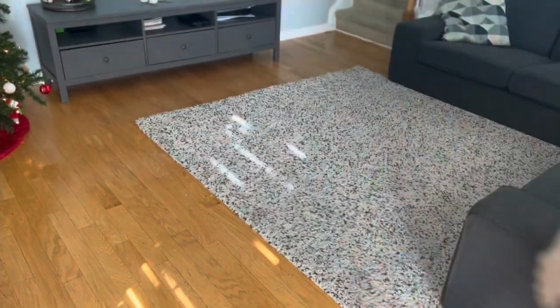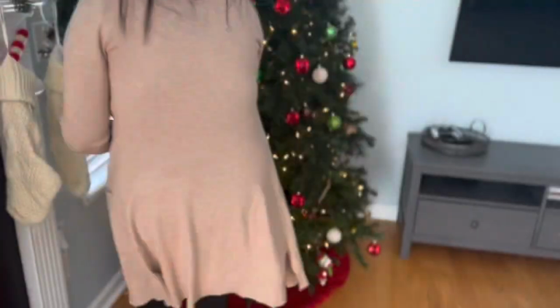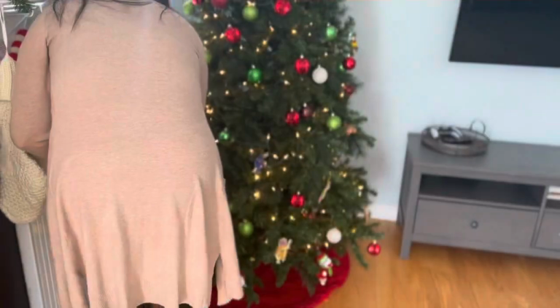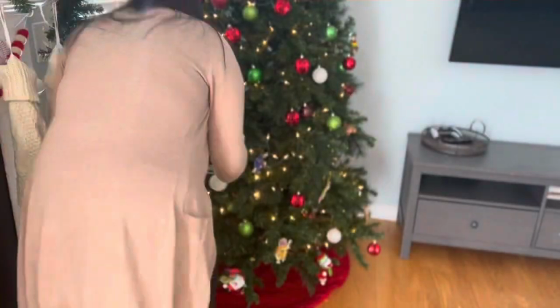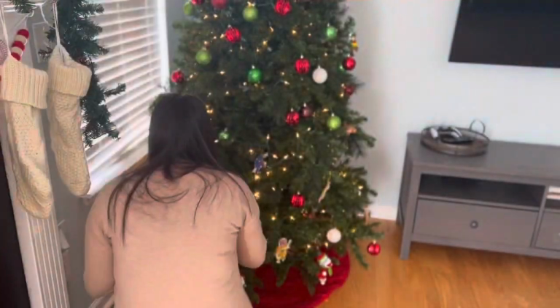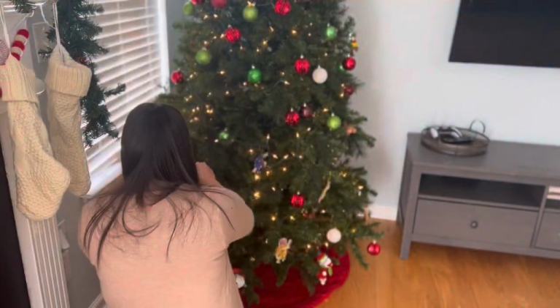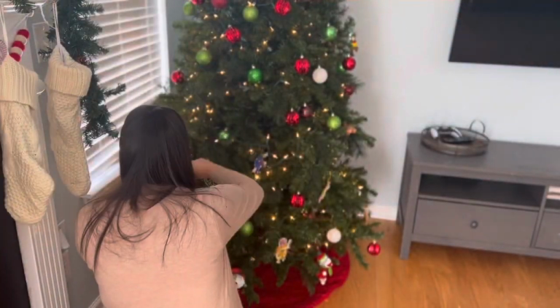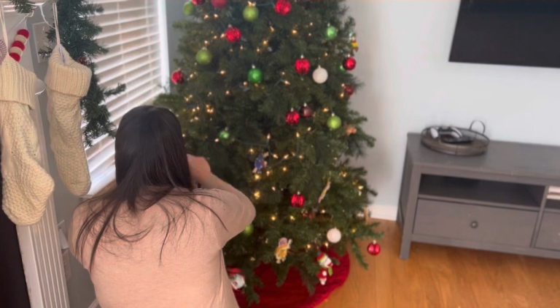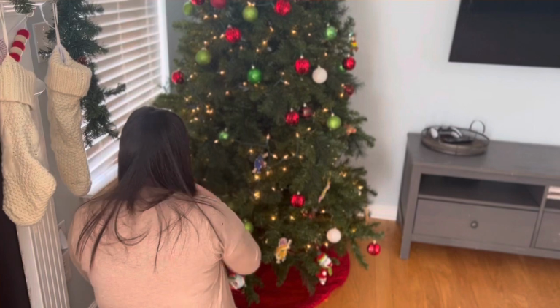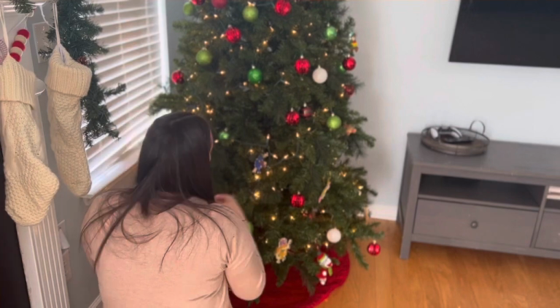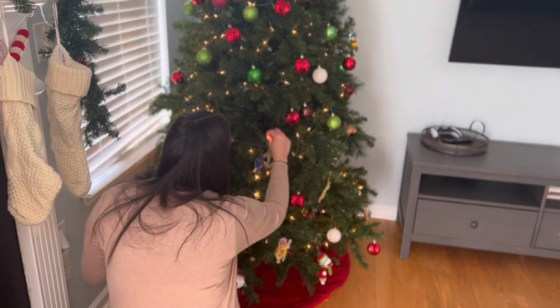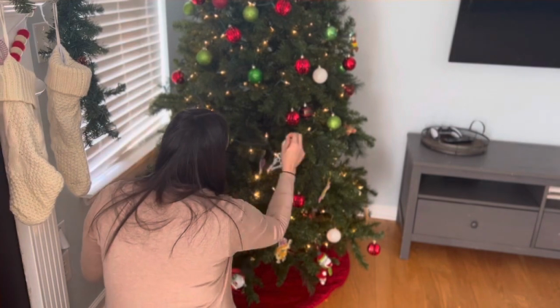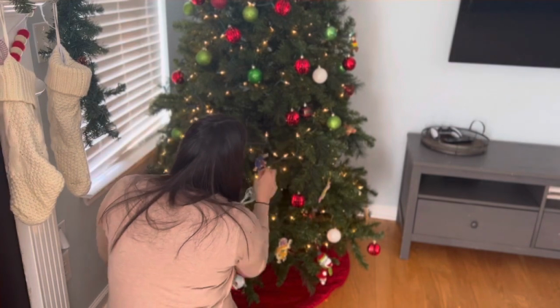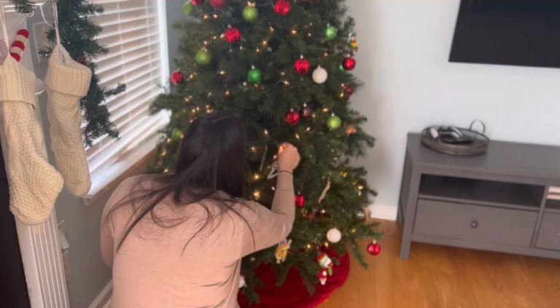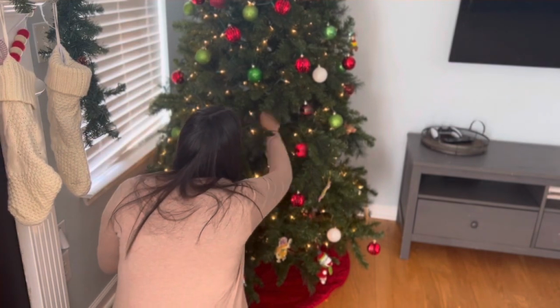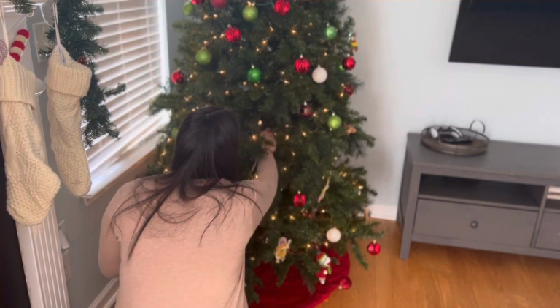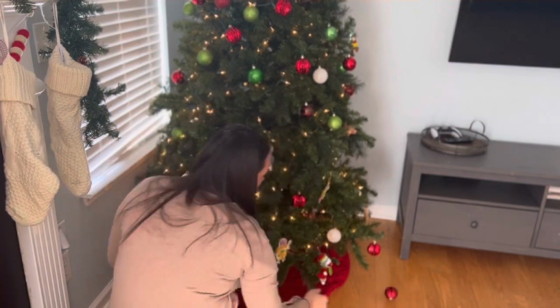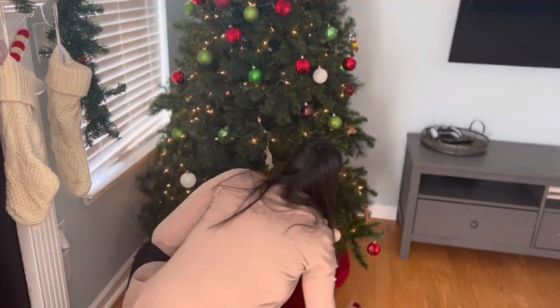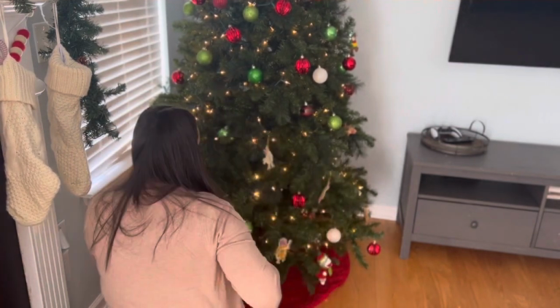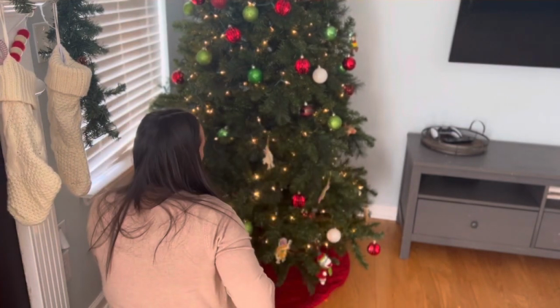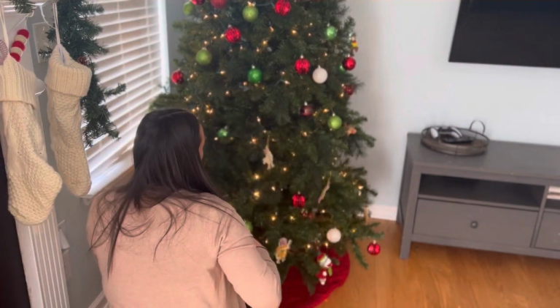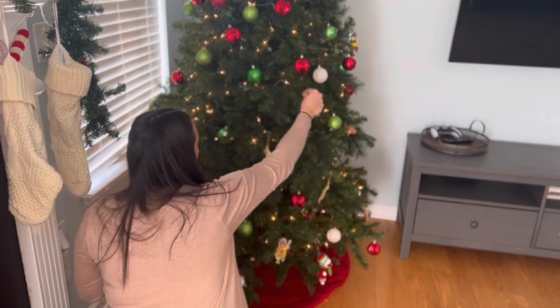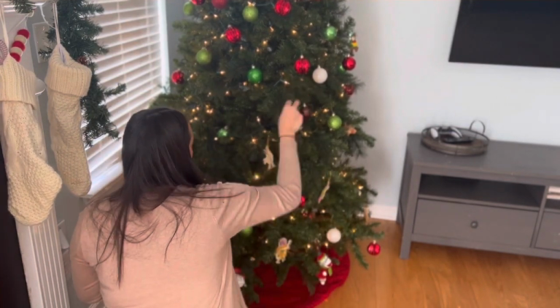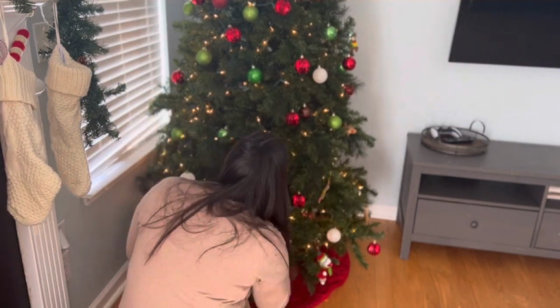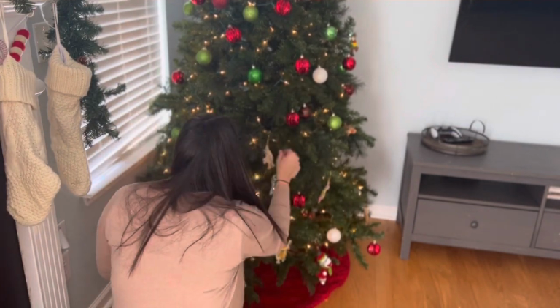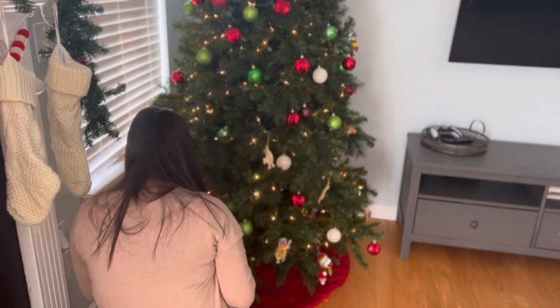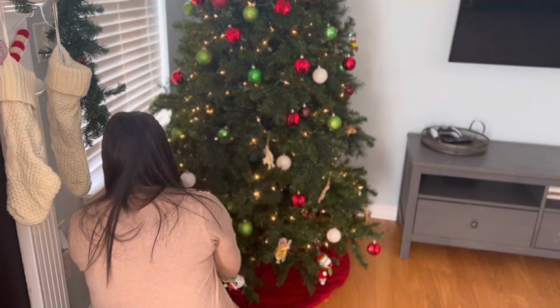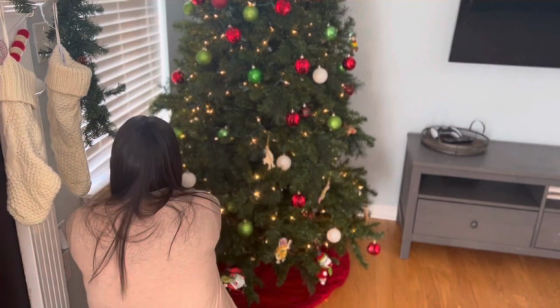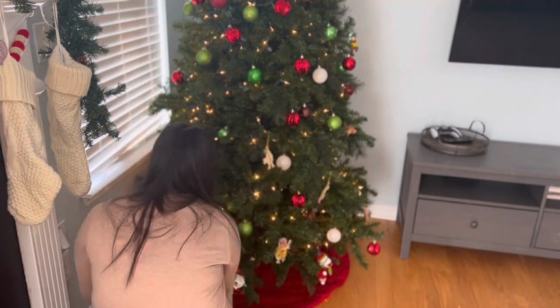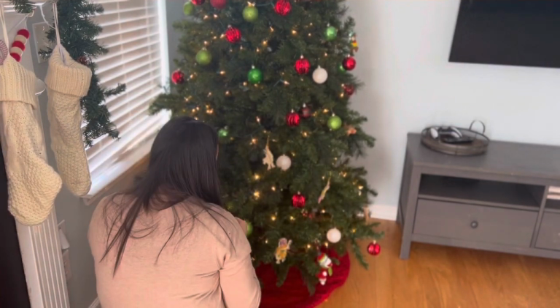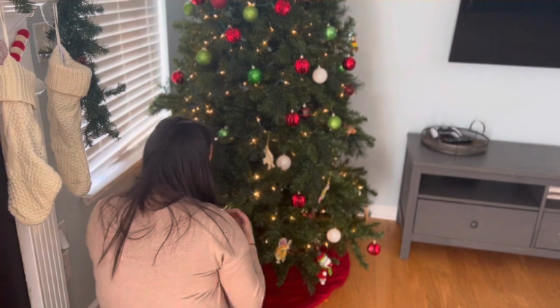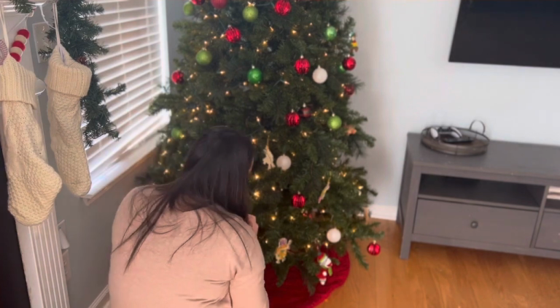Baker is having too much fun taking all the ornaments off the tree. I'm putting them back on constantly throughout the day.